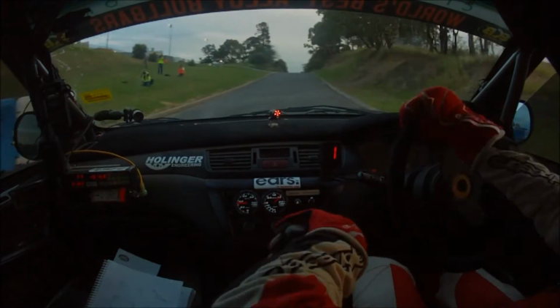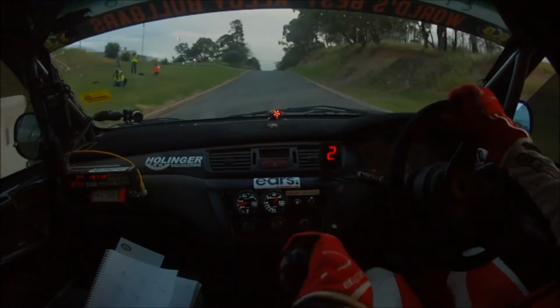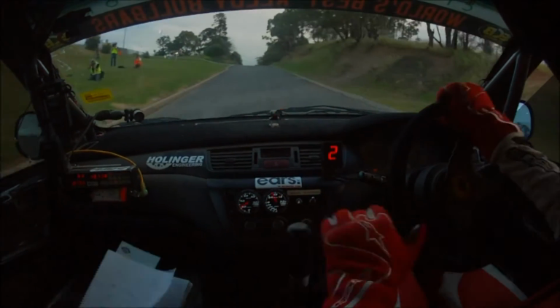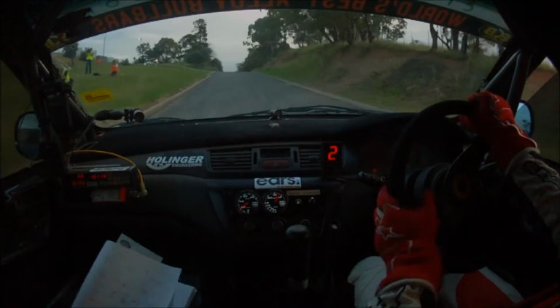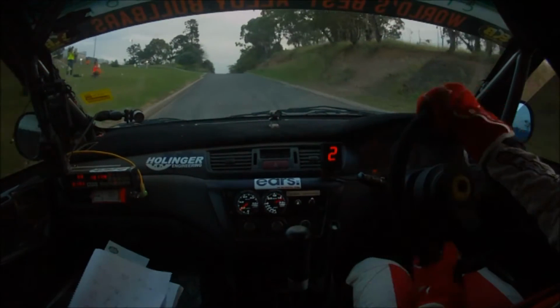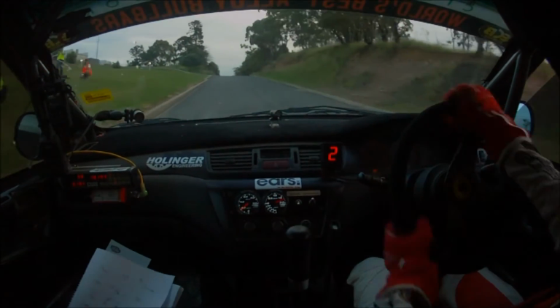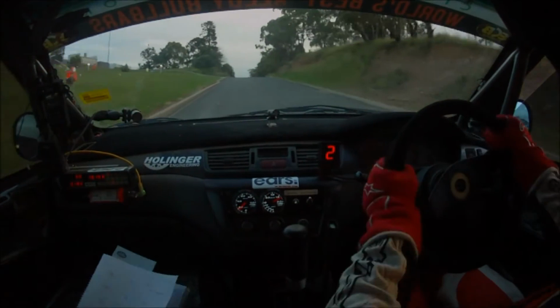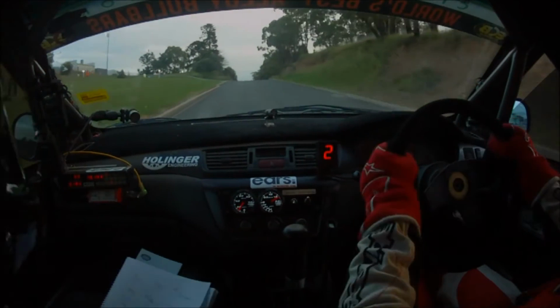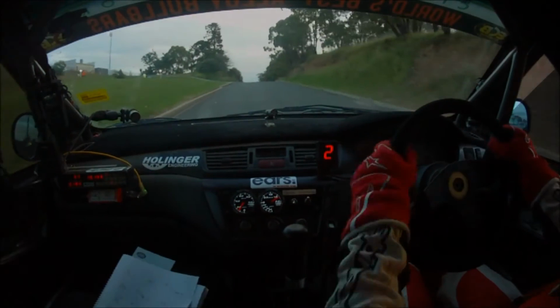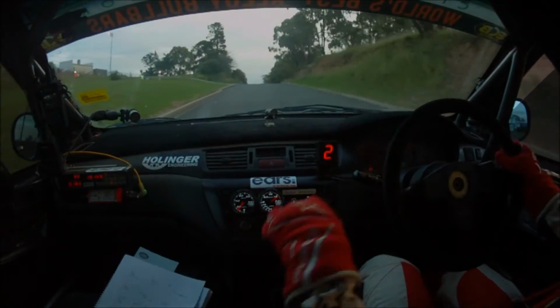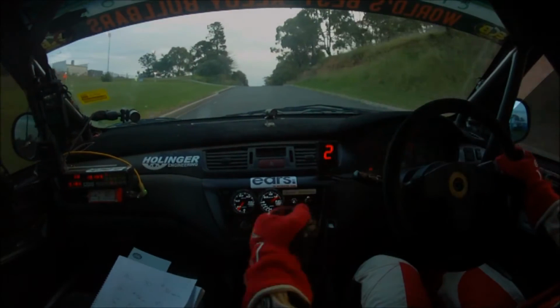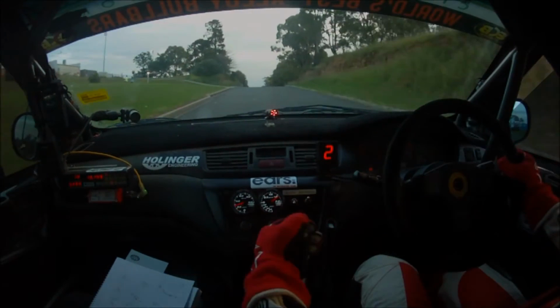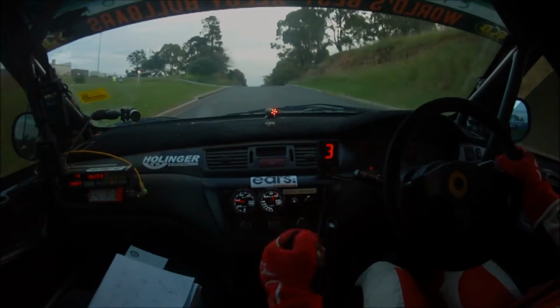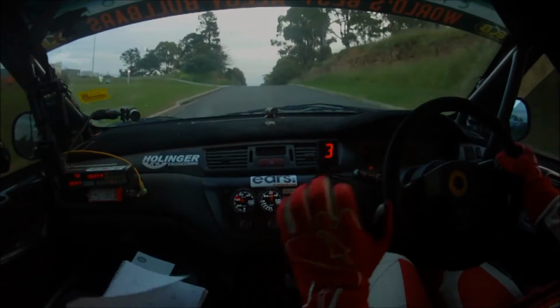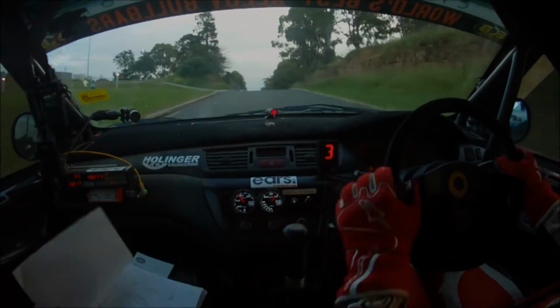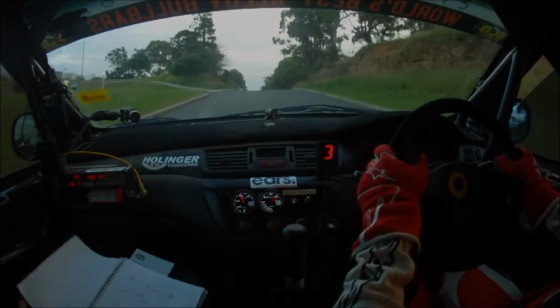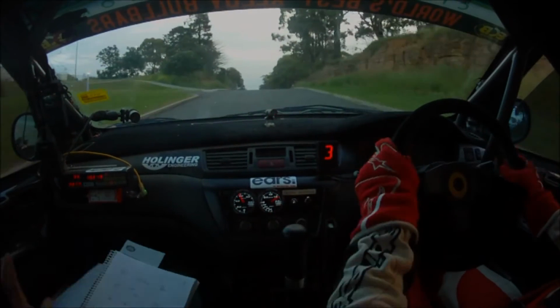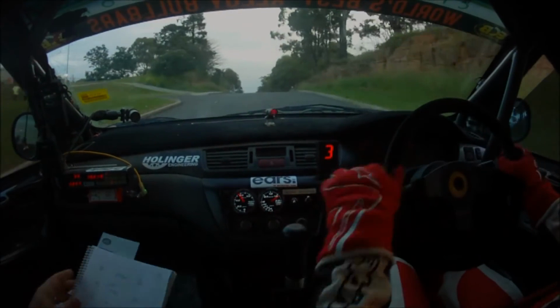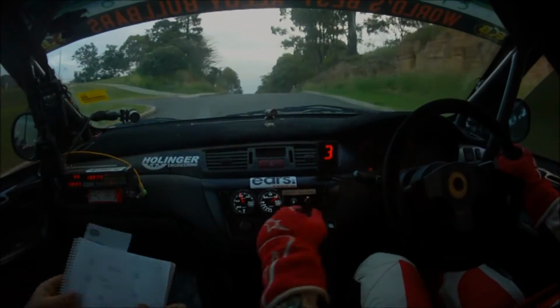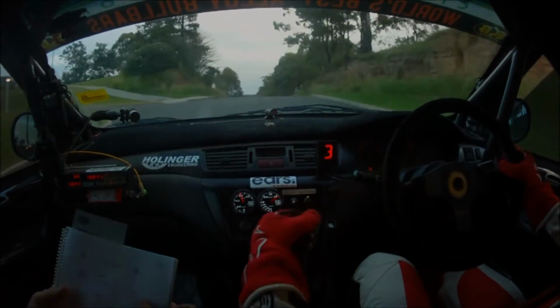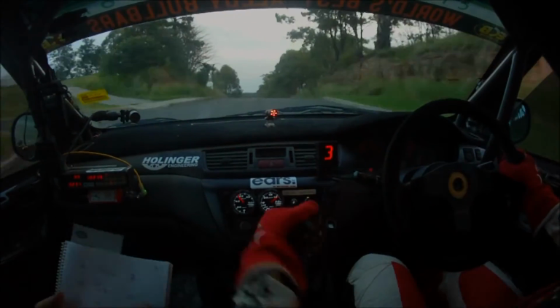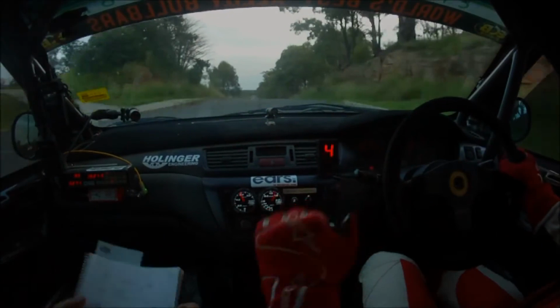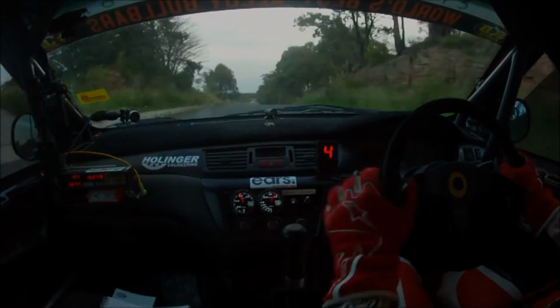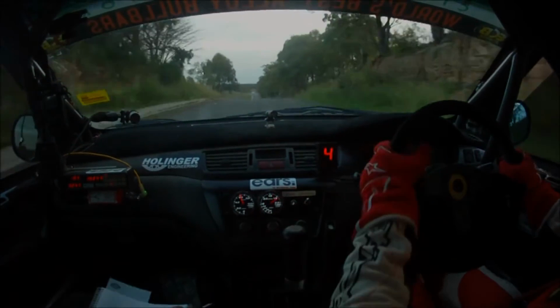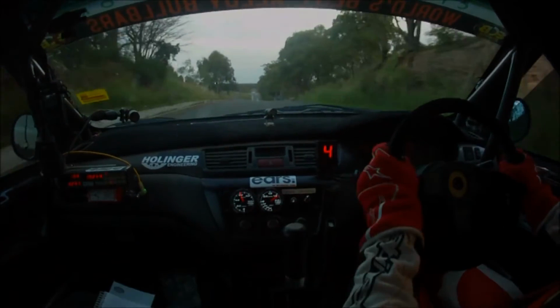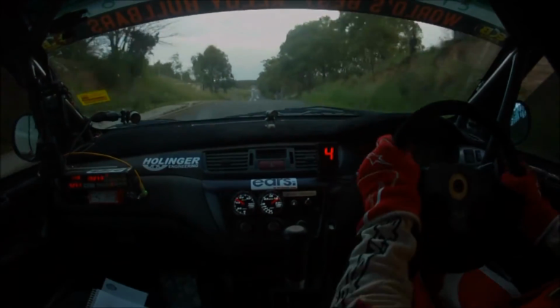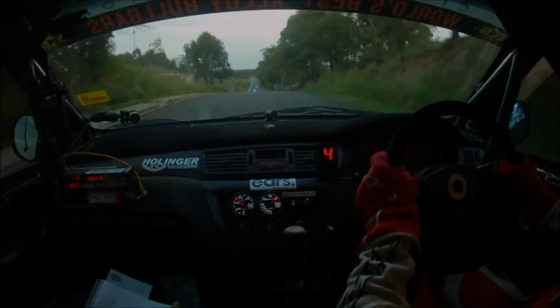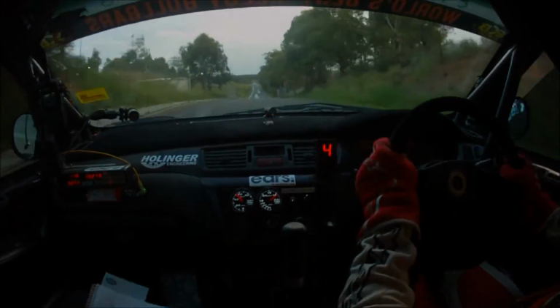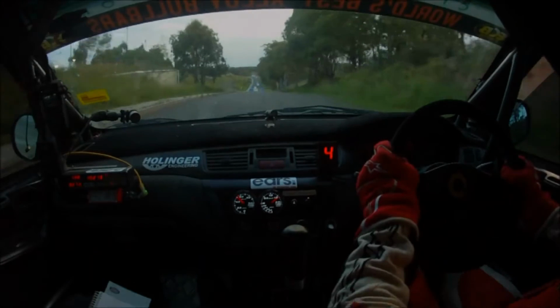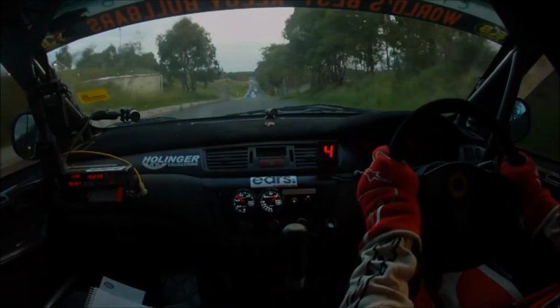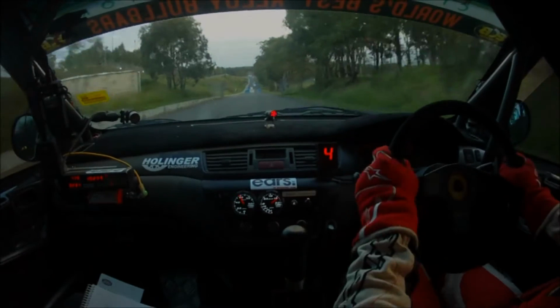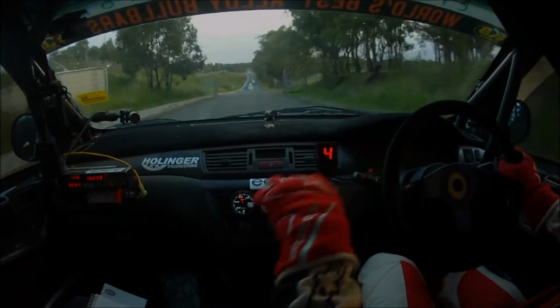Nice. 50, middle, crest. Good line, right entry, chicane.